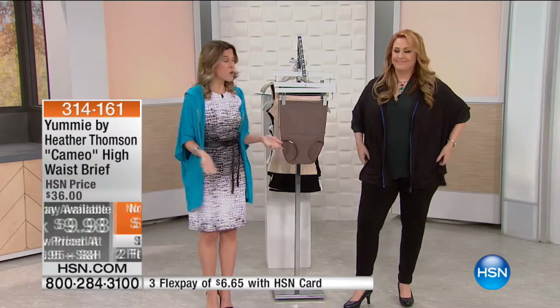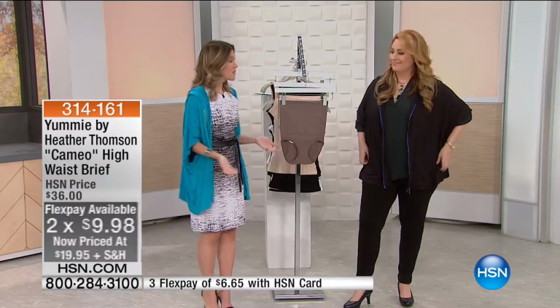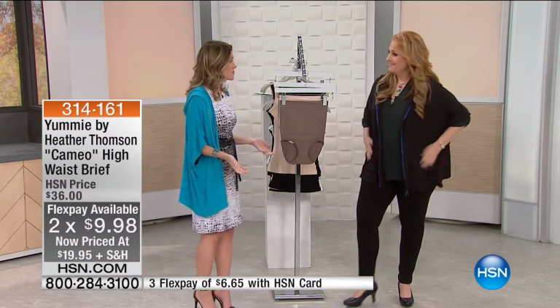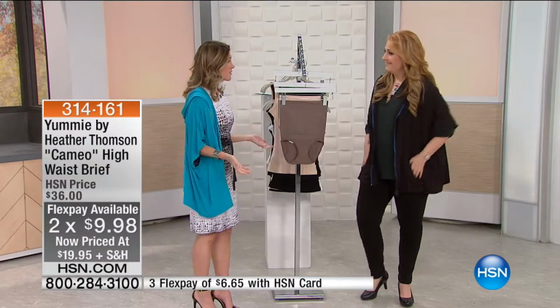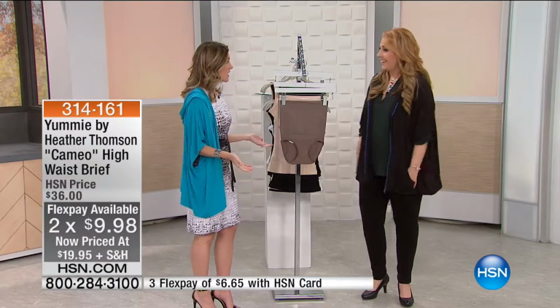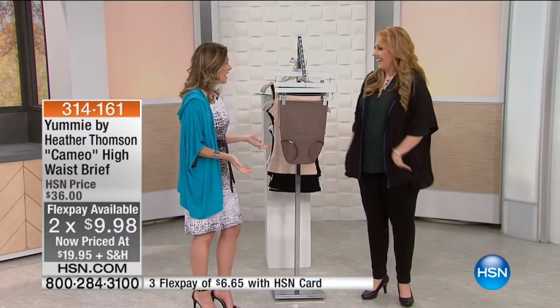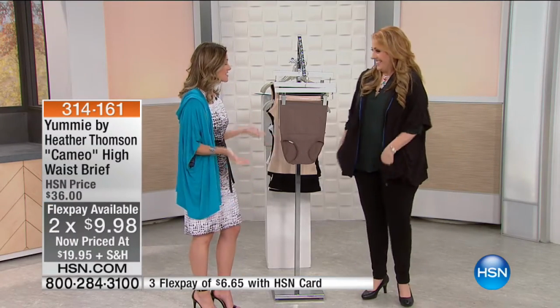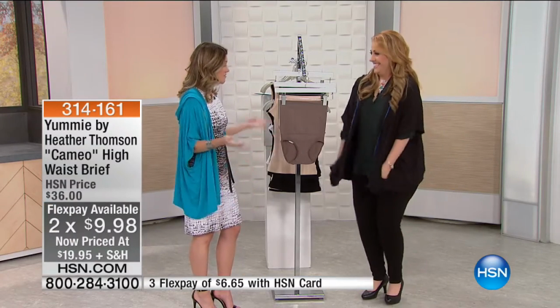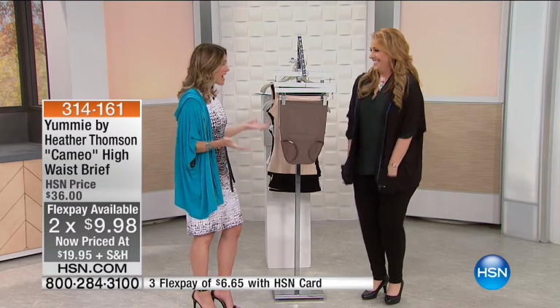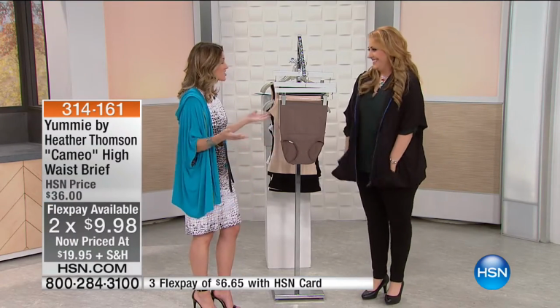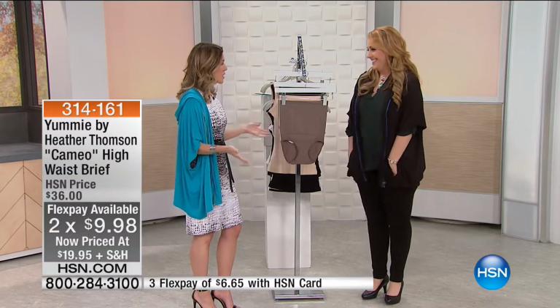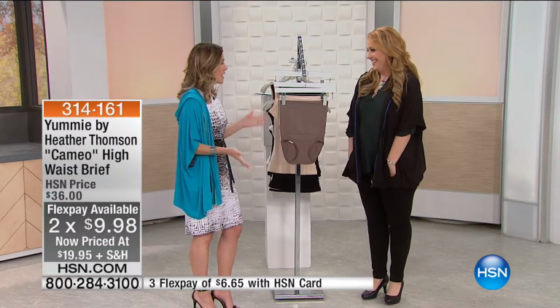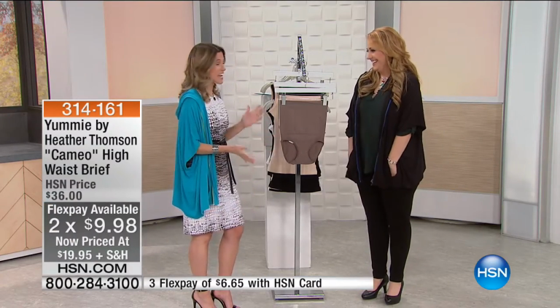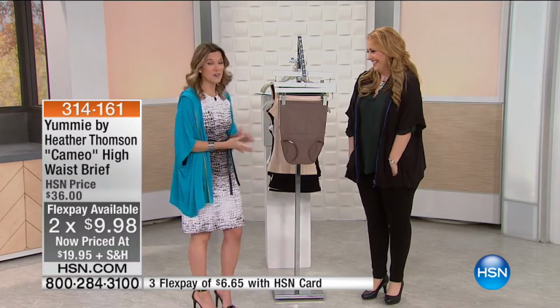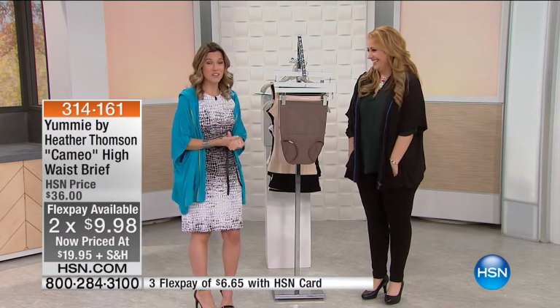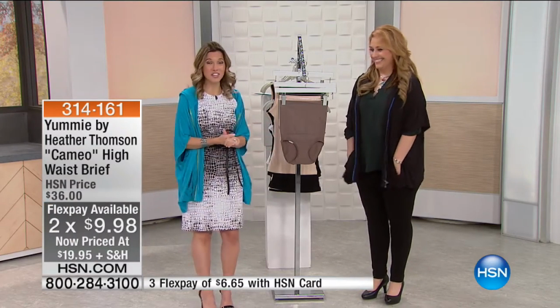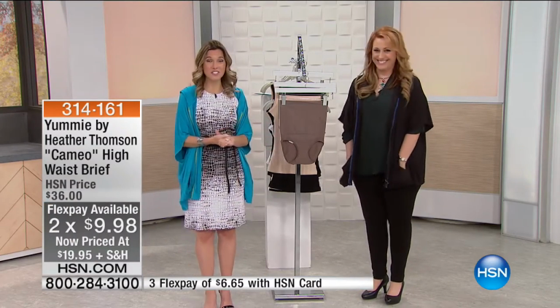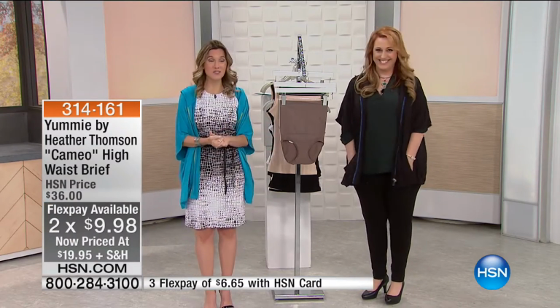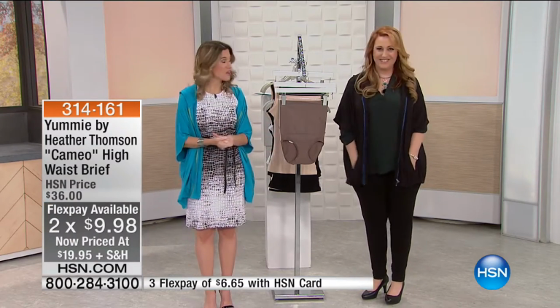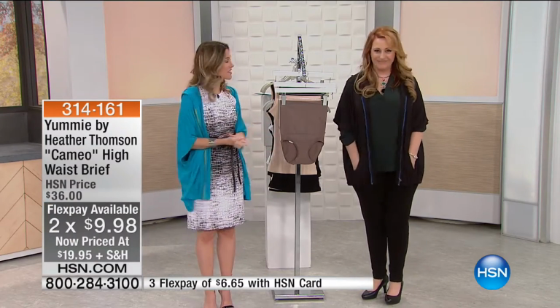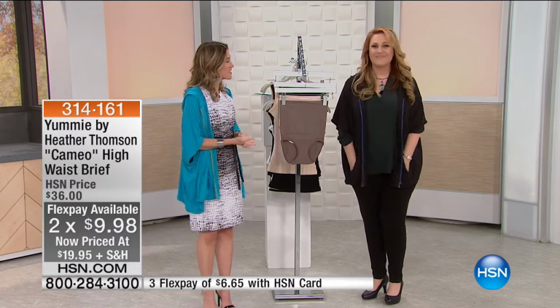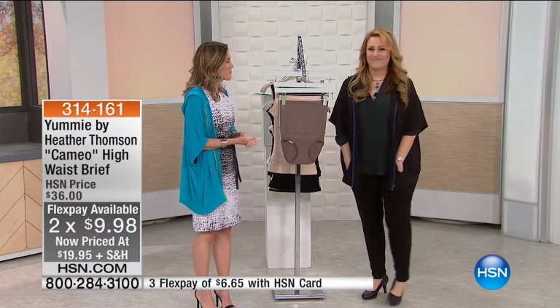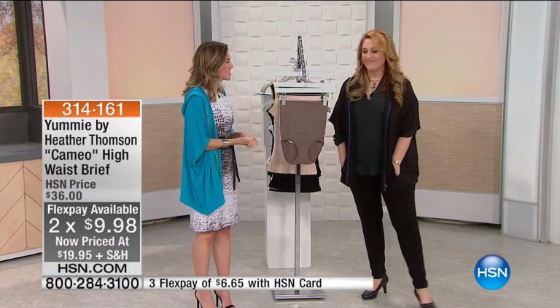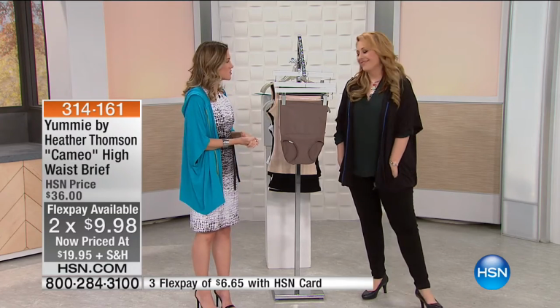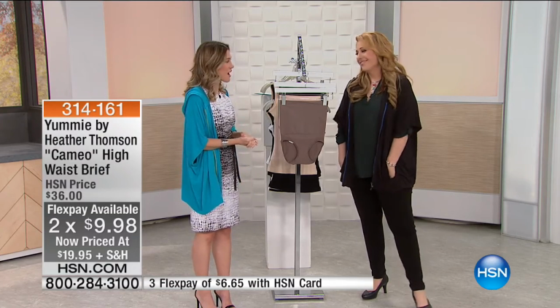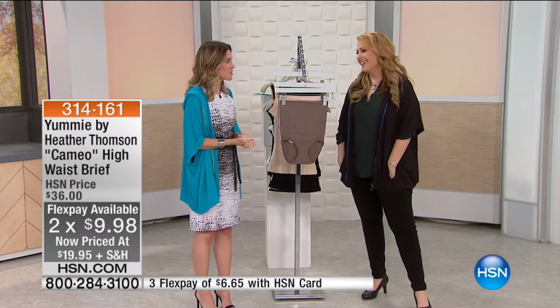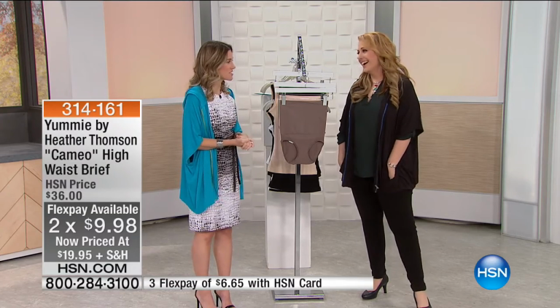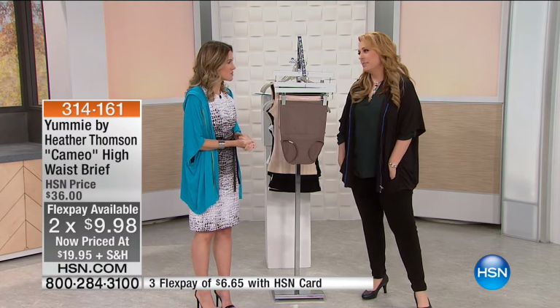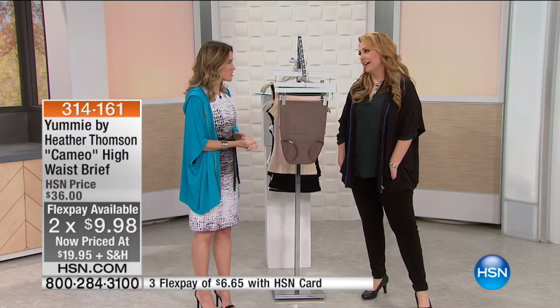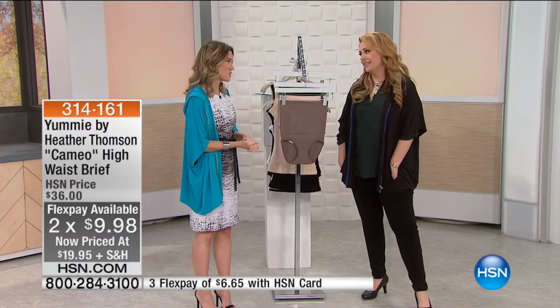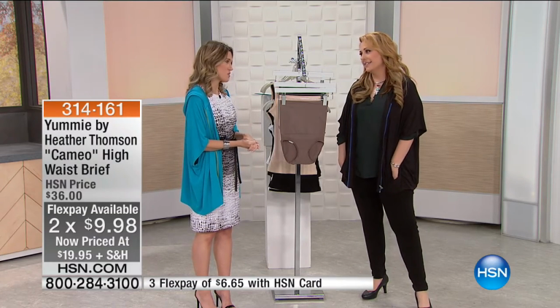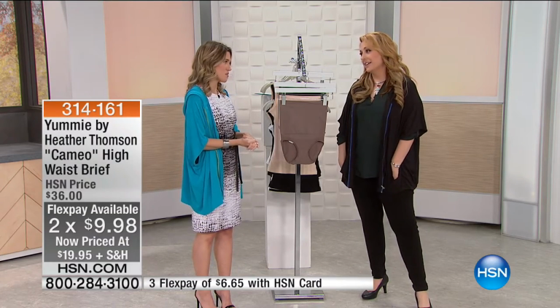Wow, it has been a fast, jam-packed two hours of clearance with you this morning, Helen. I had a blast. It's been so enjoyable.